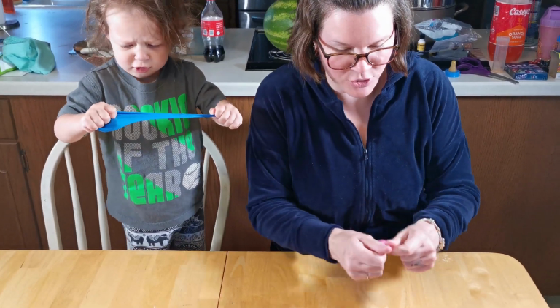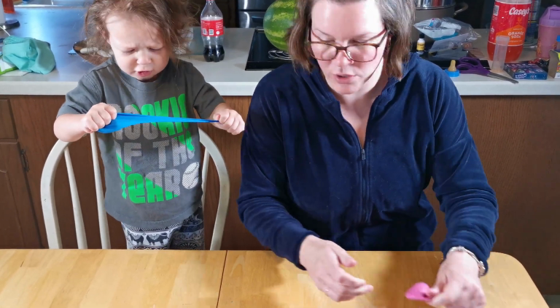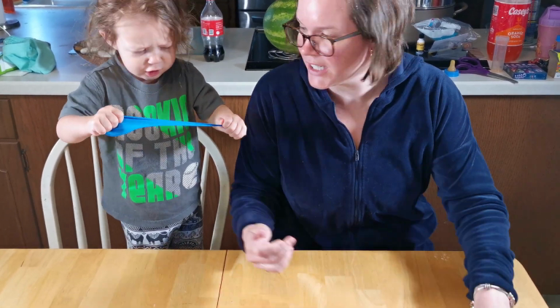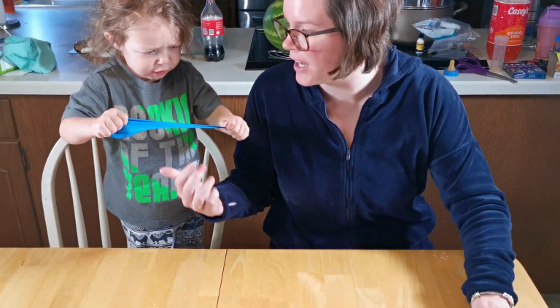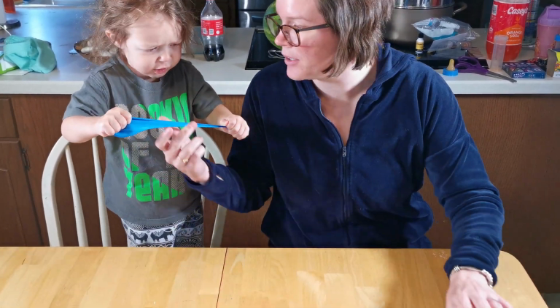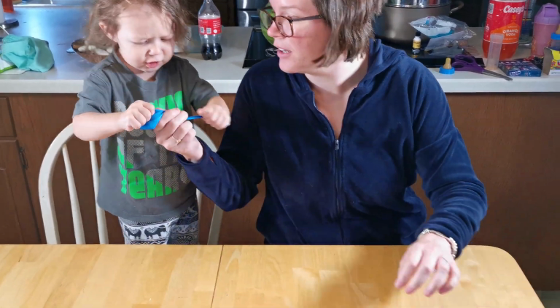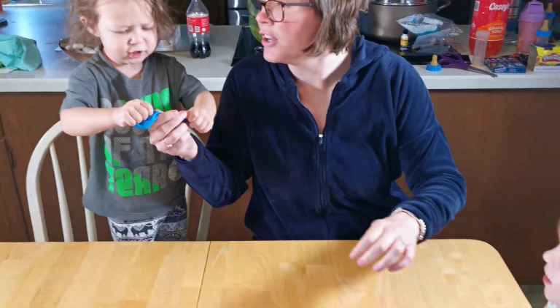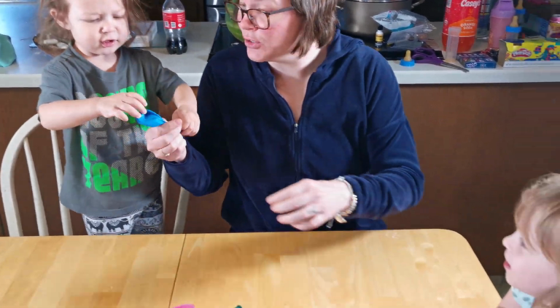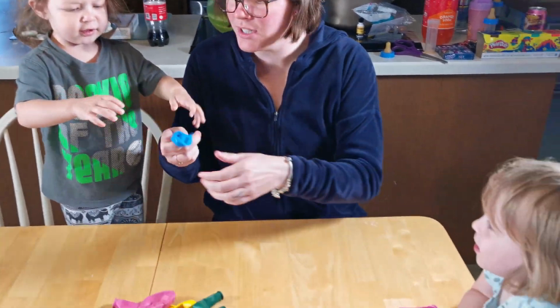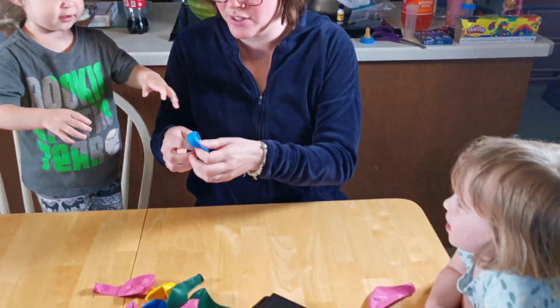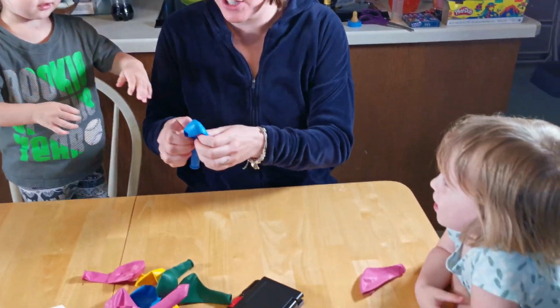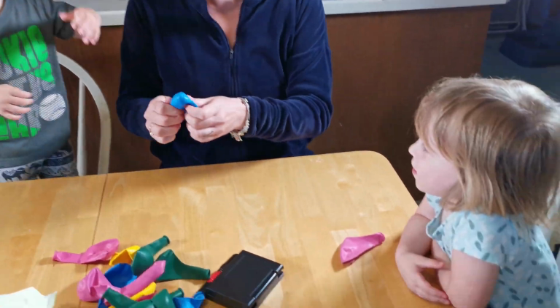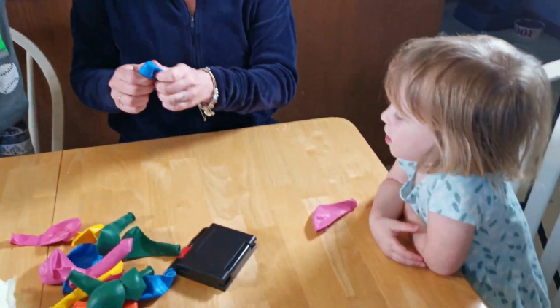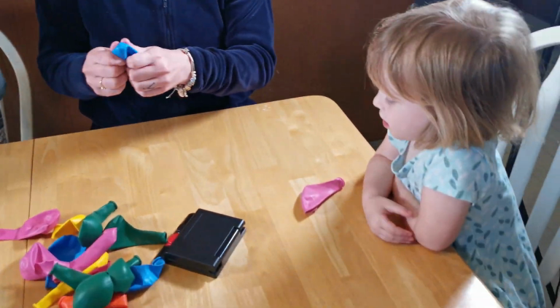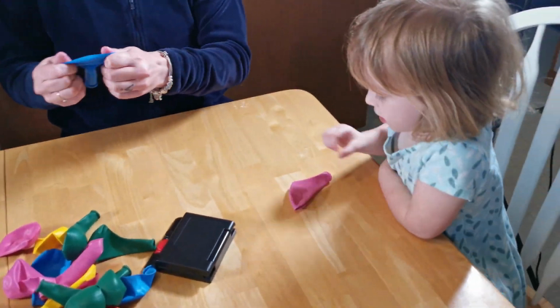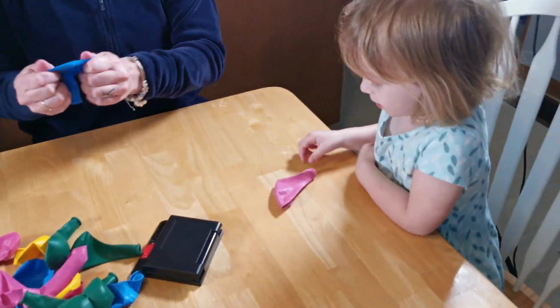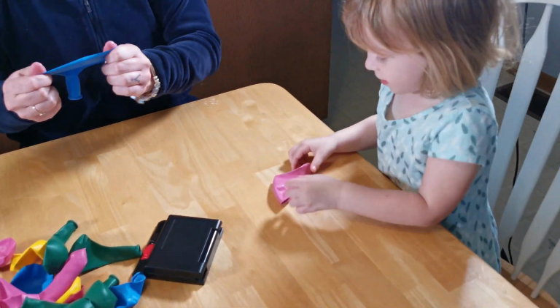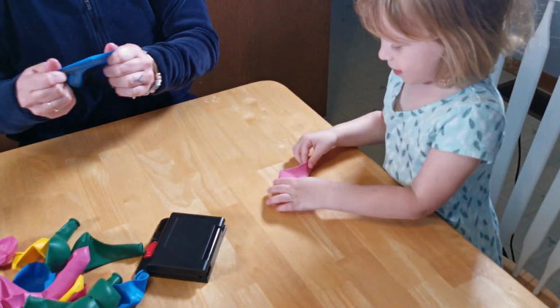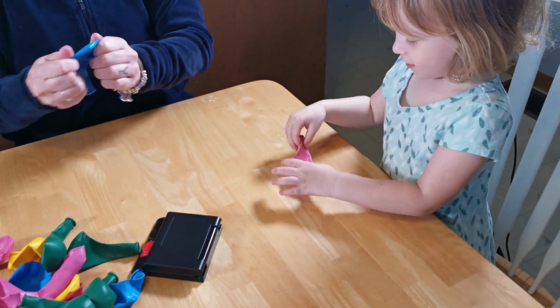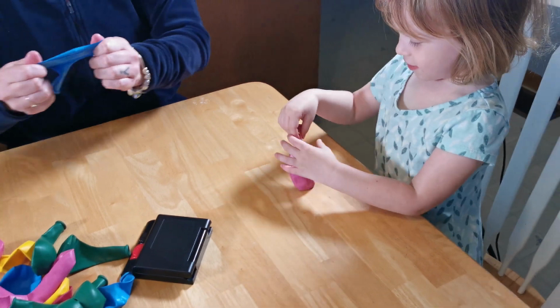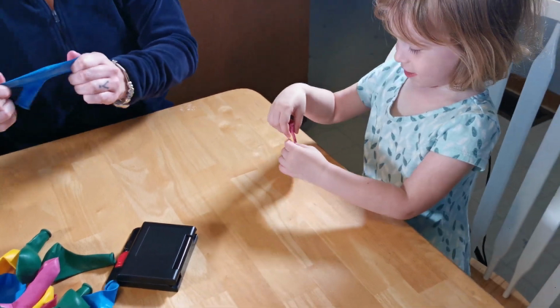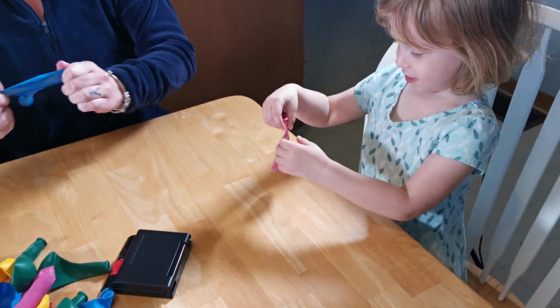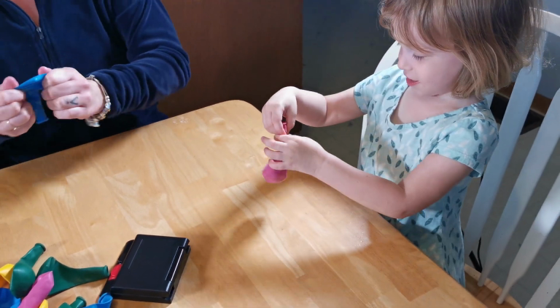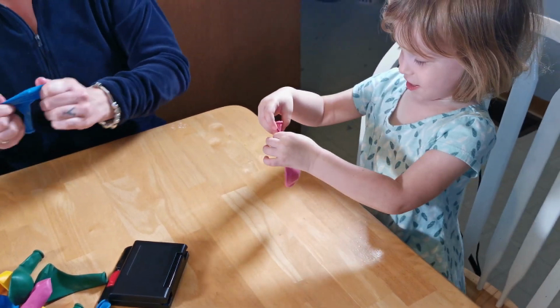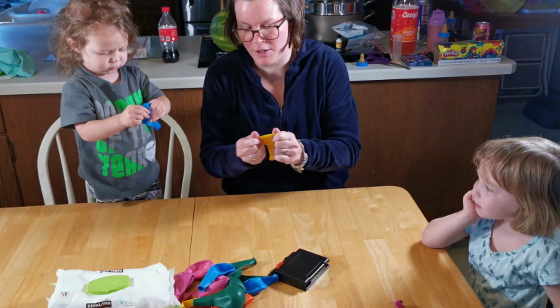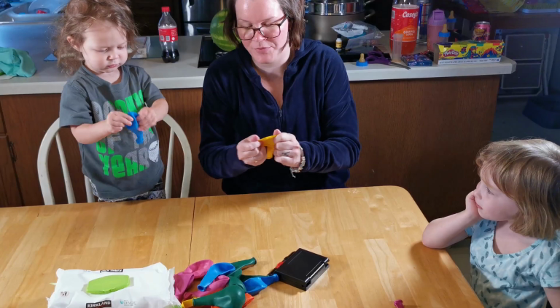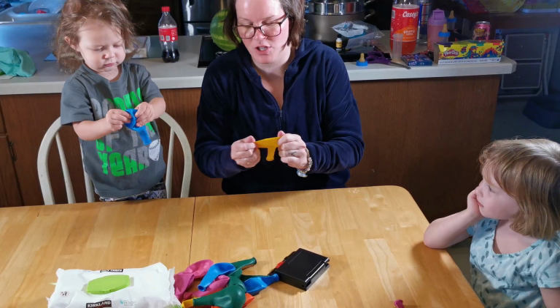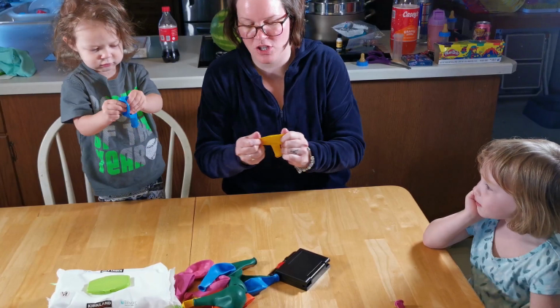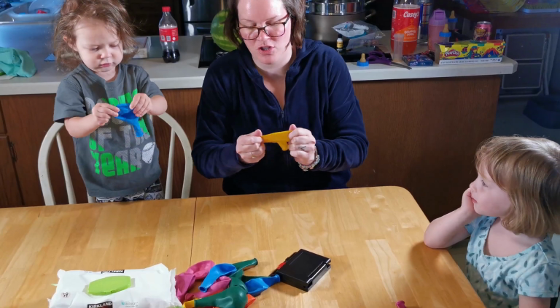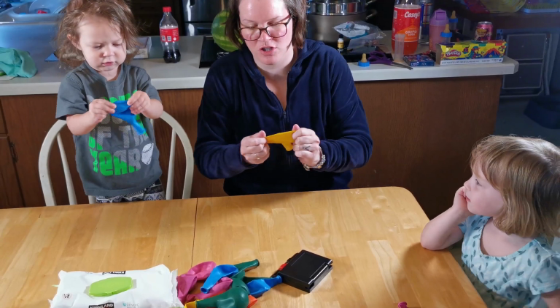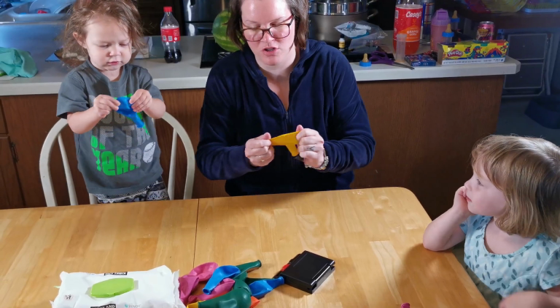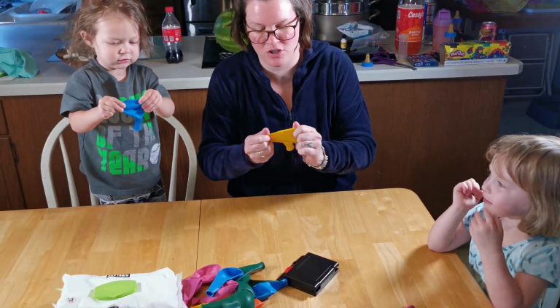Now you hold on to that one. You did a very good job stretching. You've got to stretch it sideways too. Here we go. Stretch, stretch, stretch, stretch.